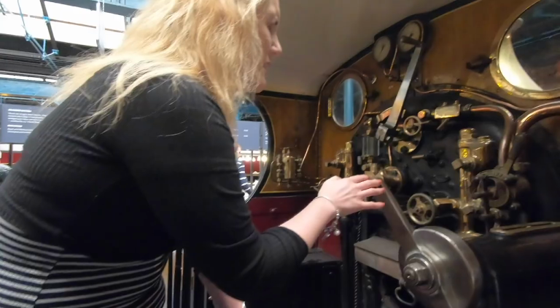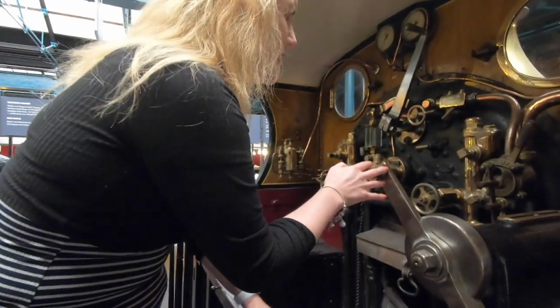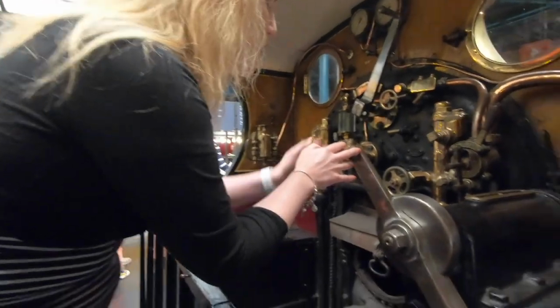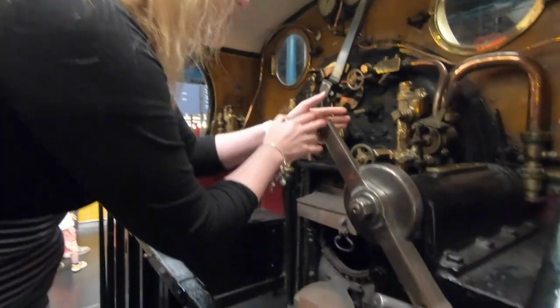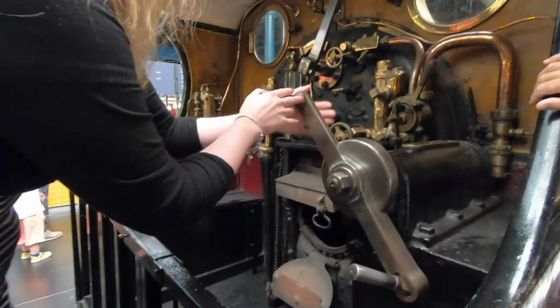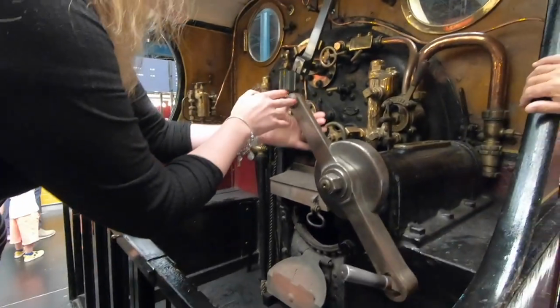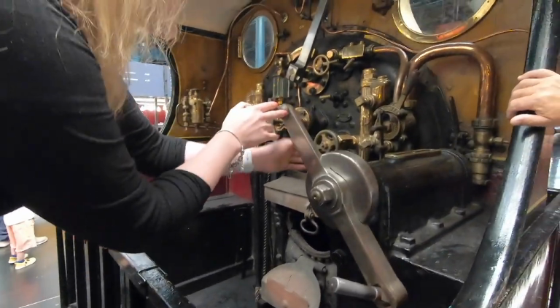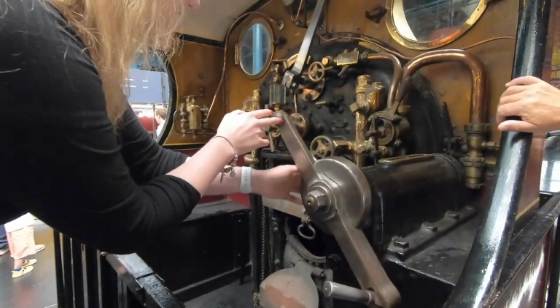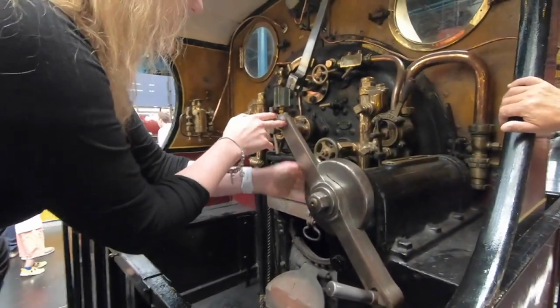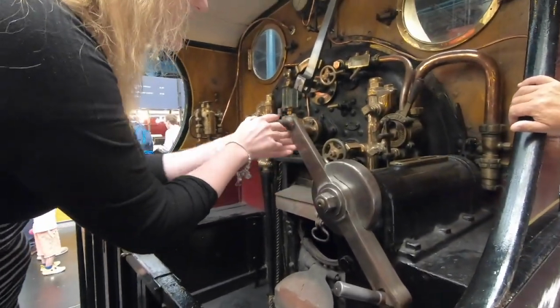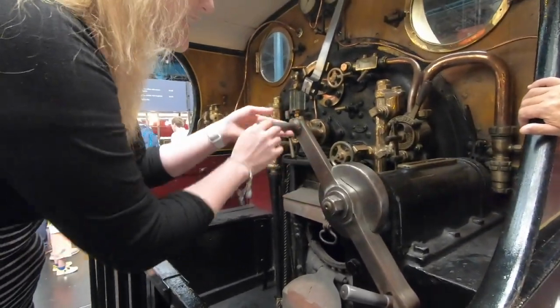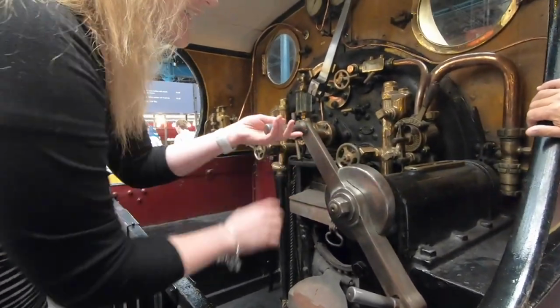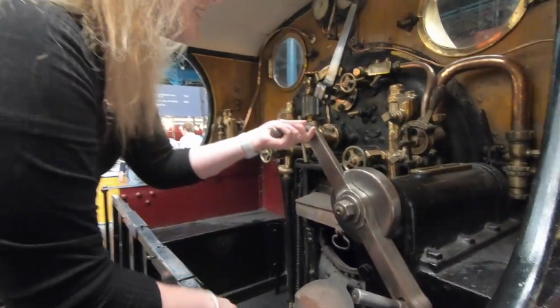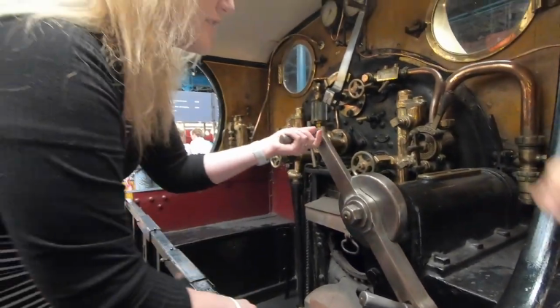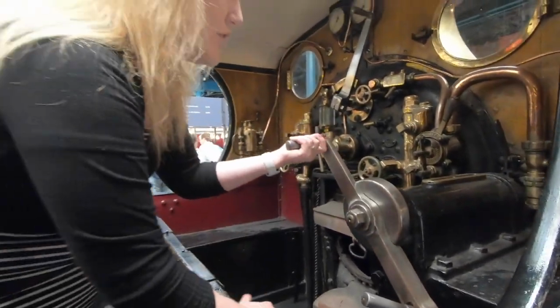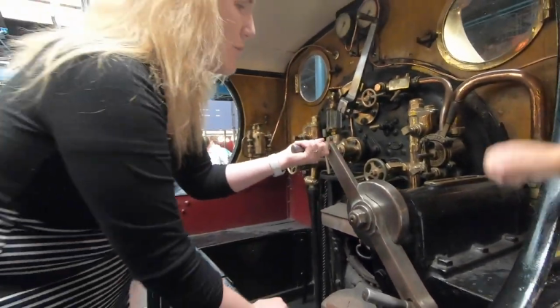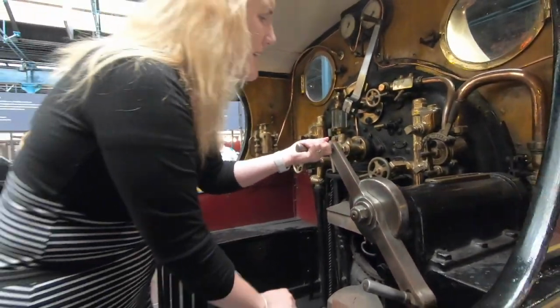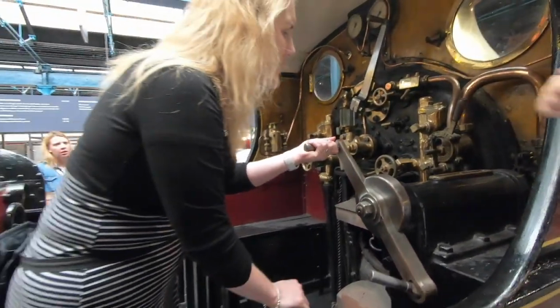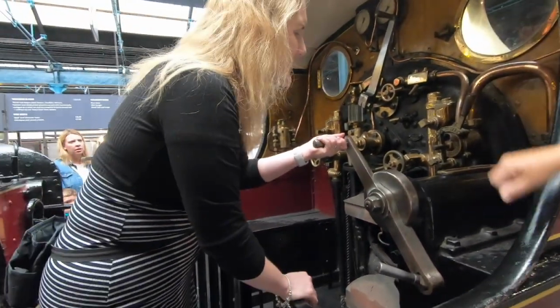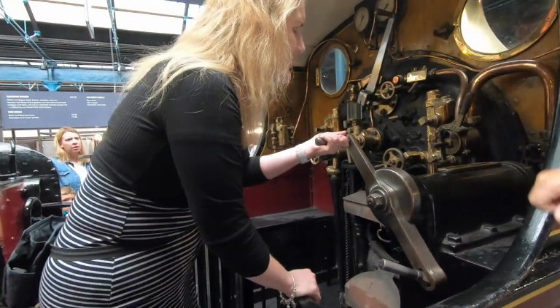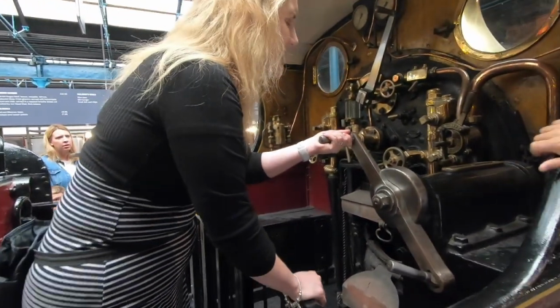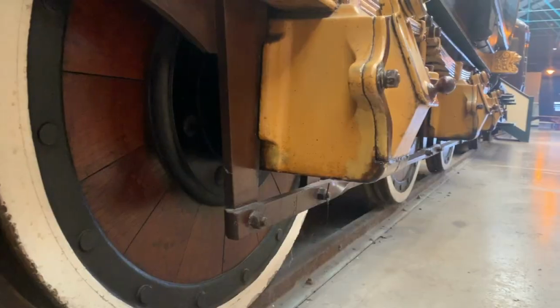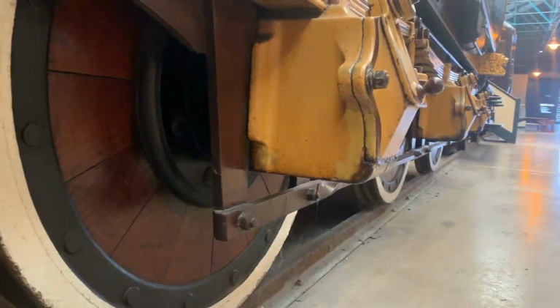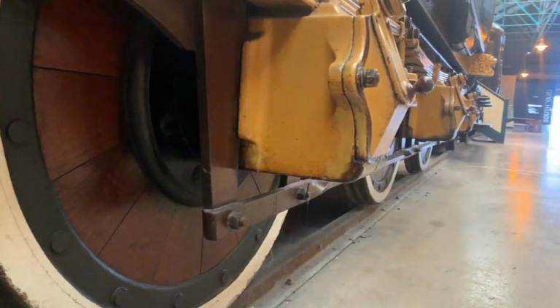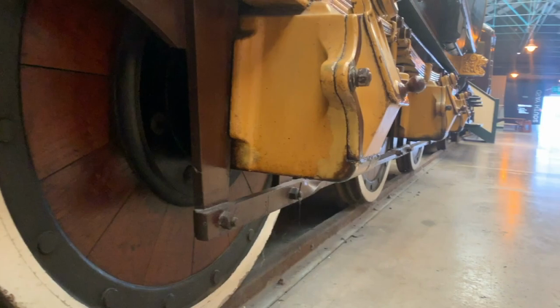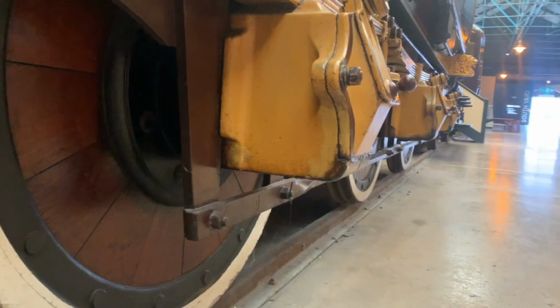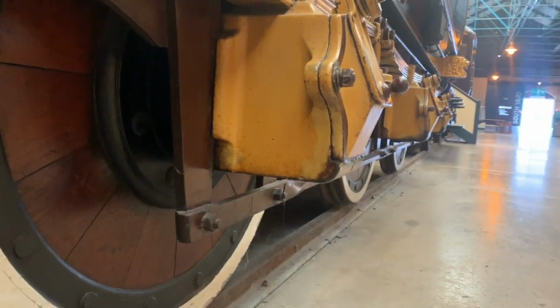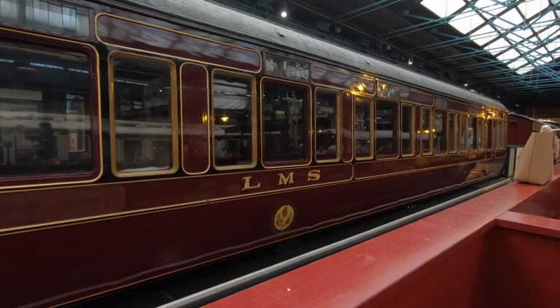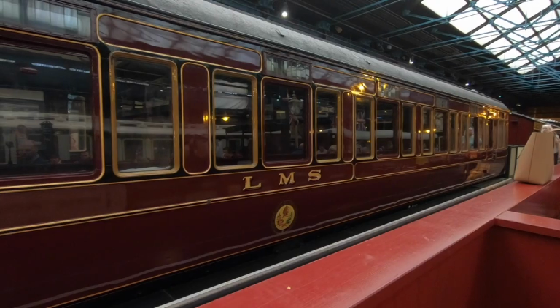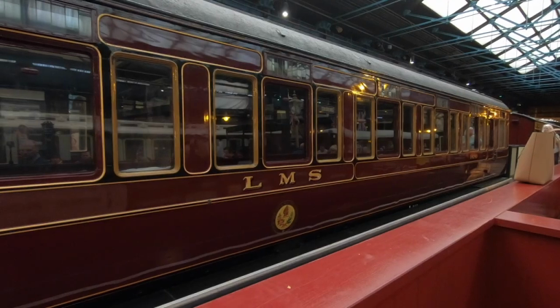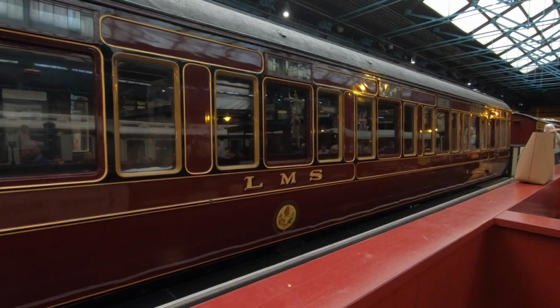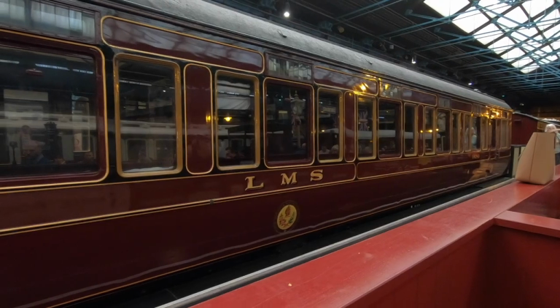Oh, one of the brakes! And they use these handles to control the brakes, I'm guessing. Oh, that's quite incredible.